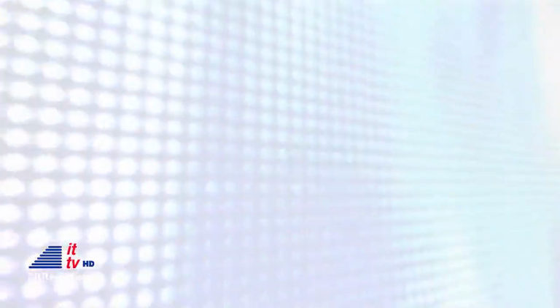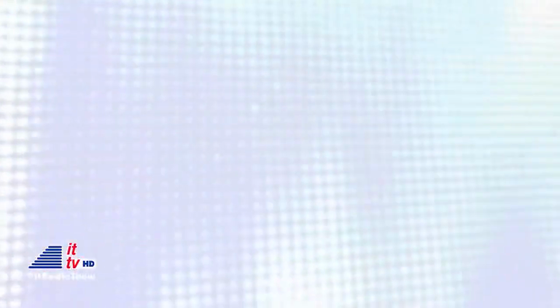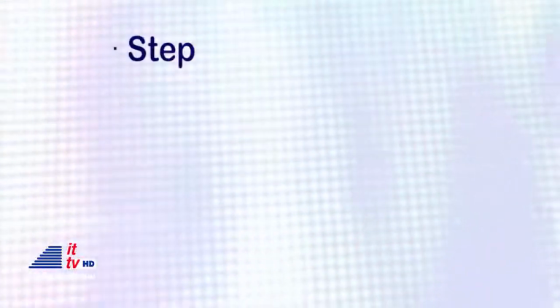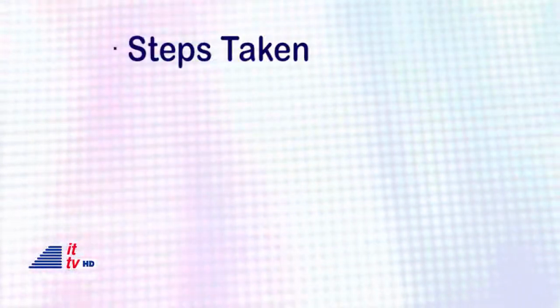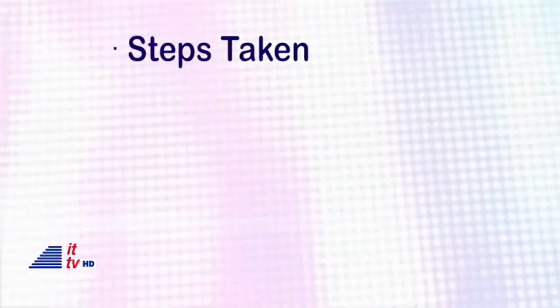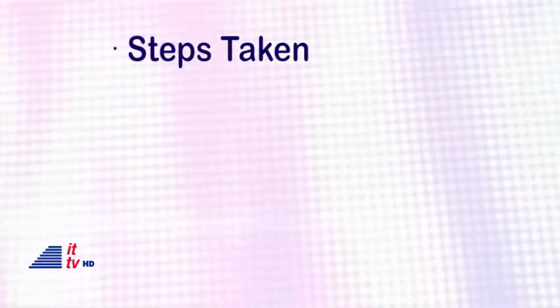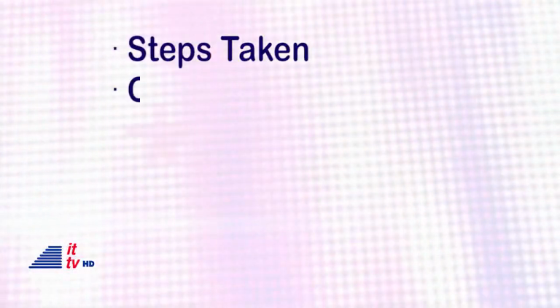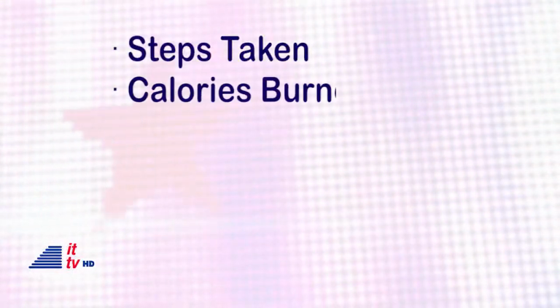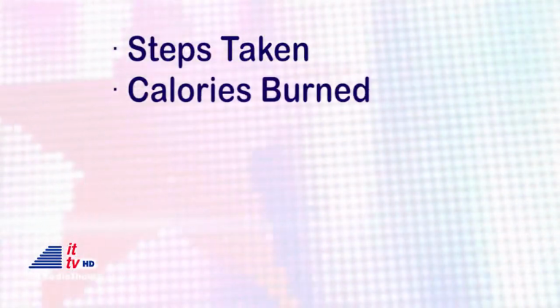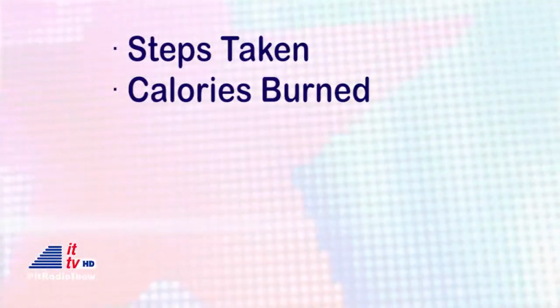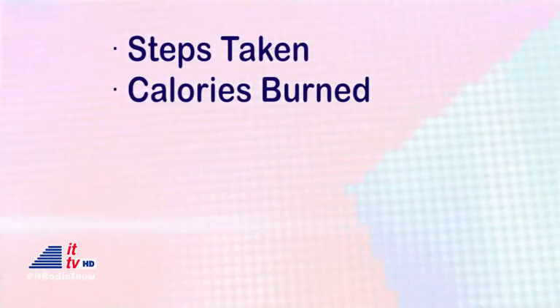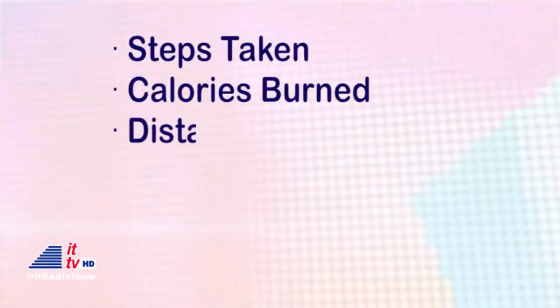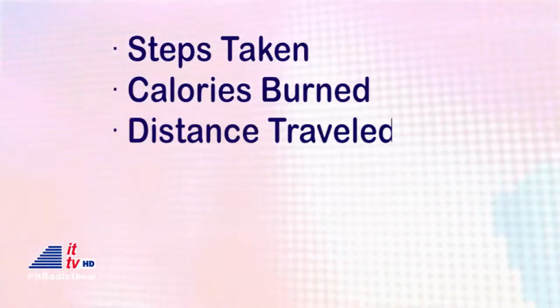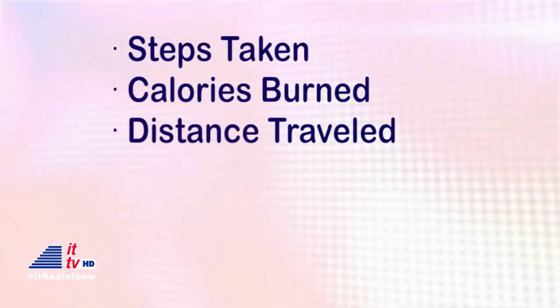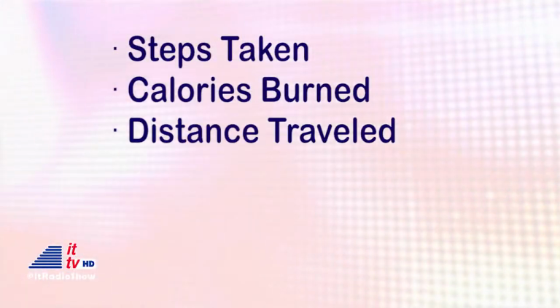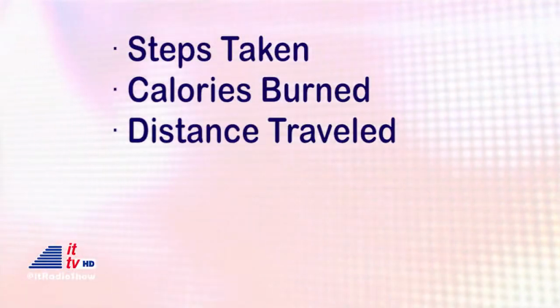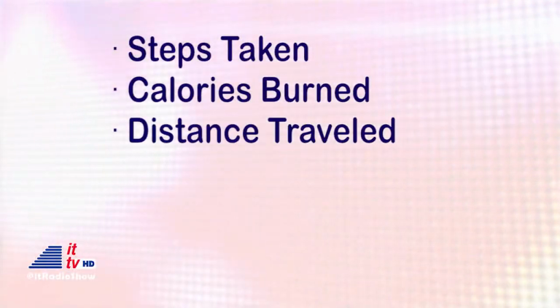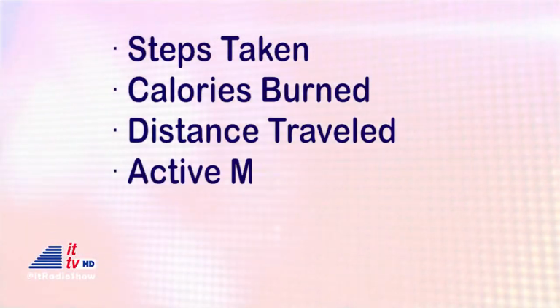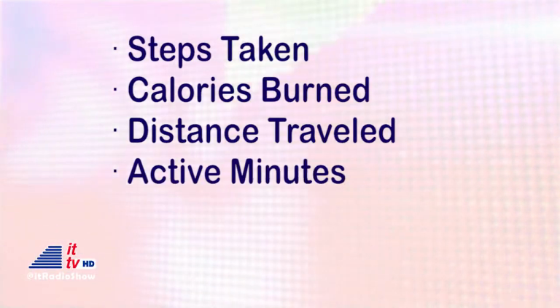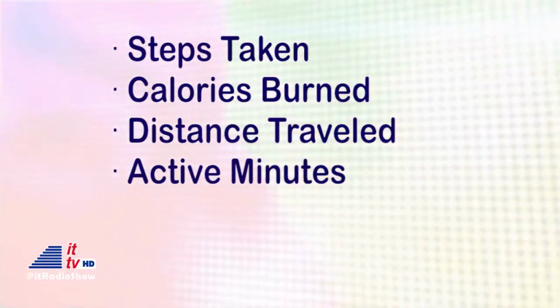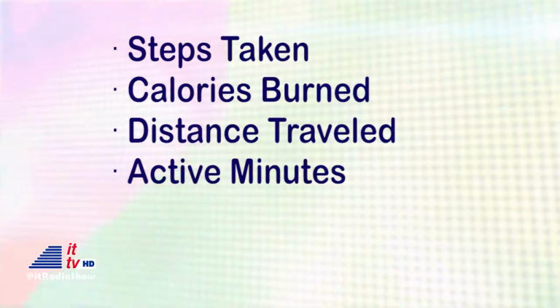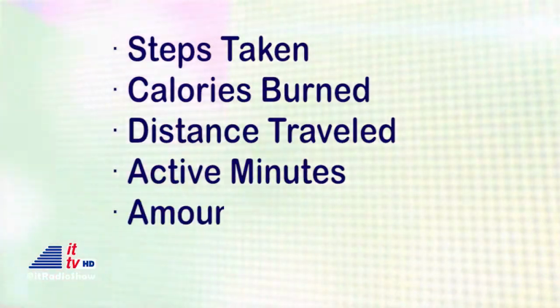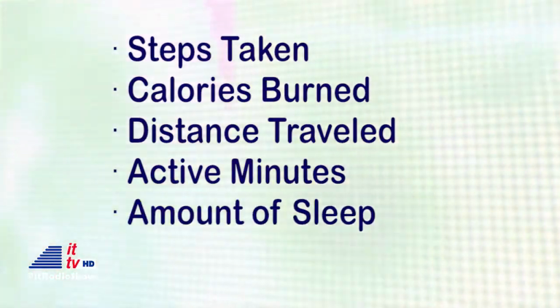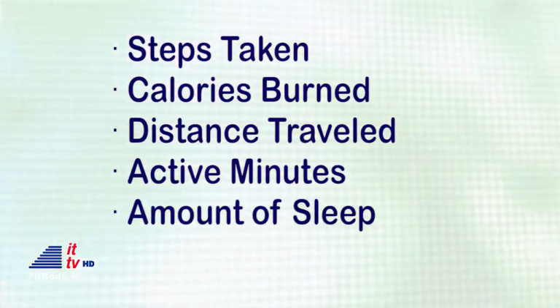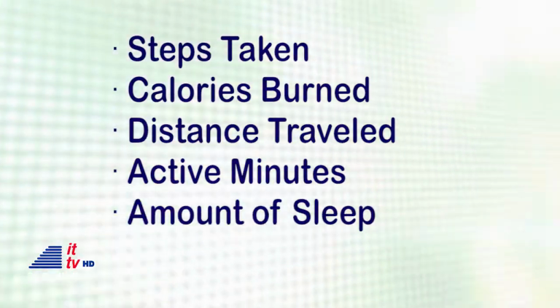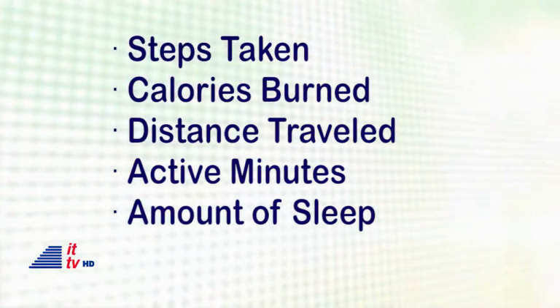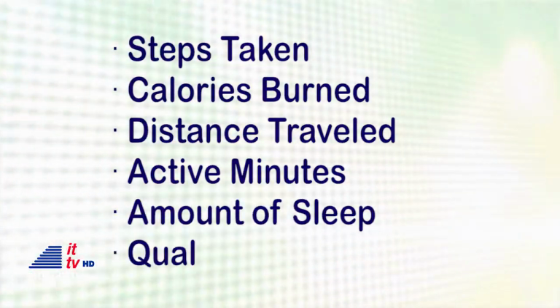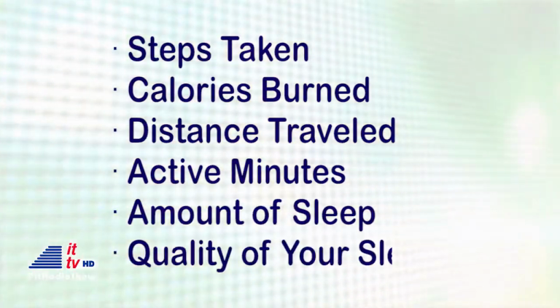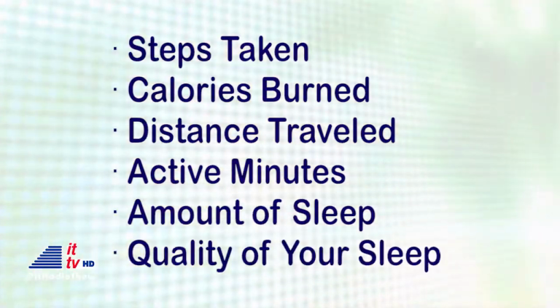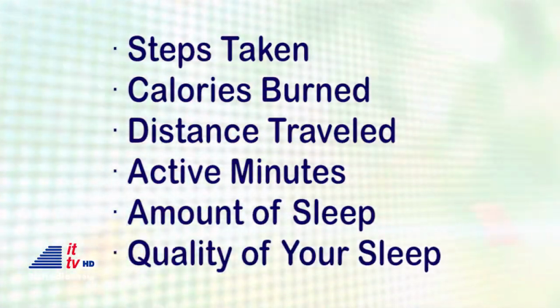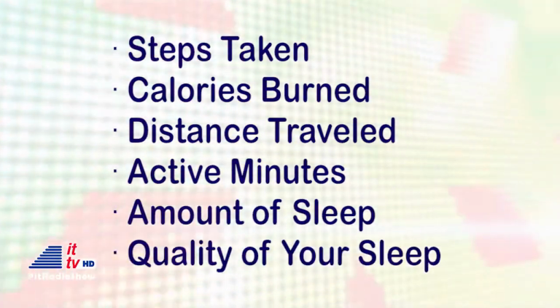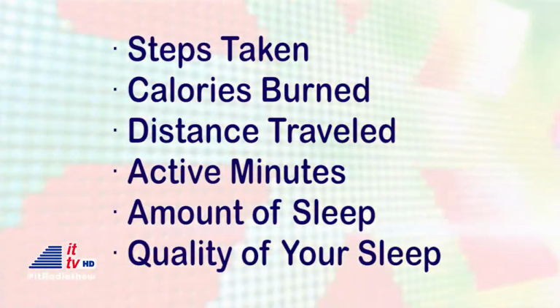The Flex tracks your steps taken, calories burned, distance you have traveled, active minutes, the hours you have slept, and the quality of your sleep.